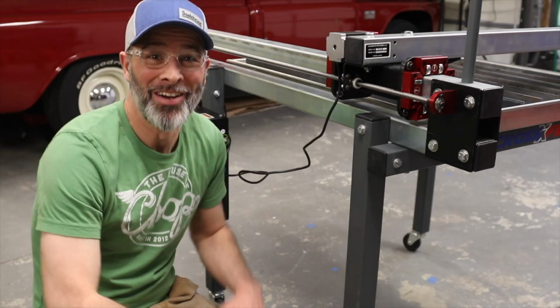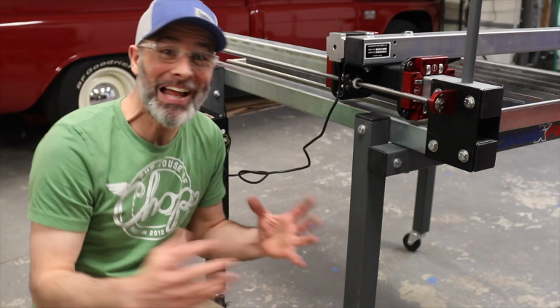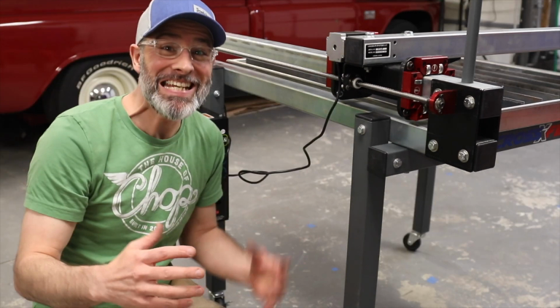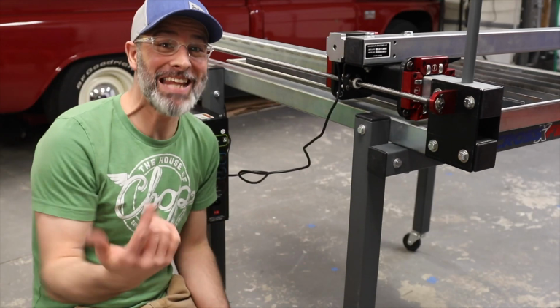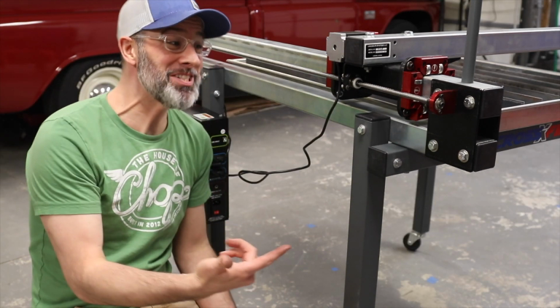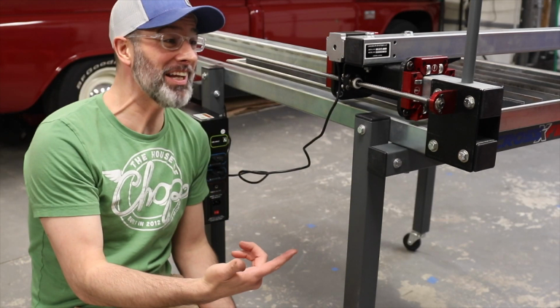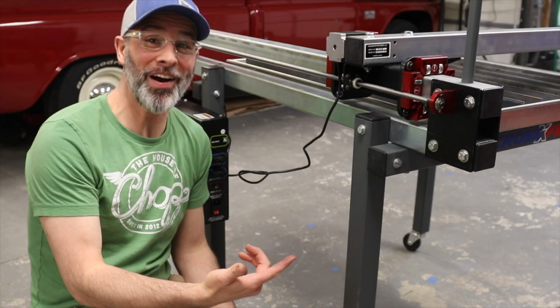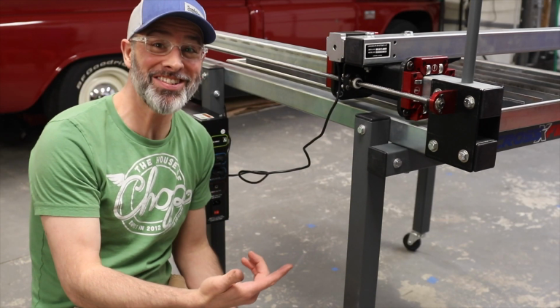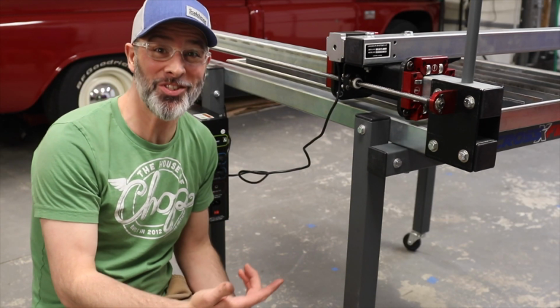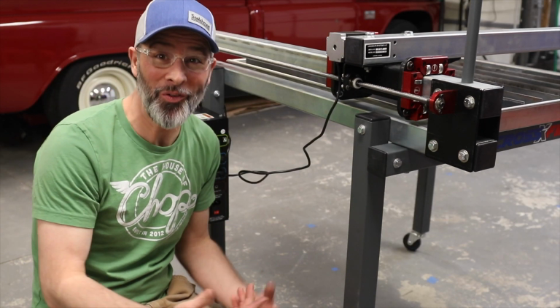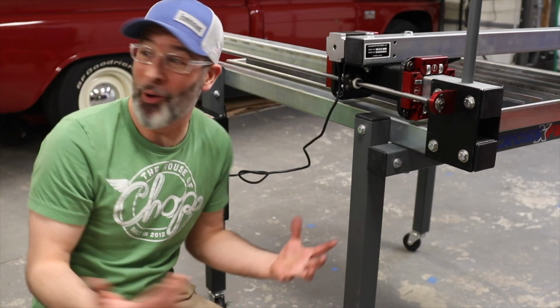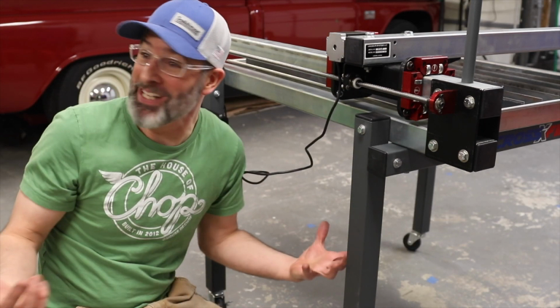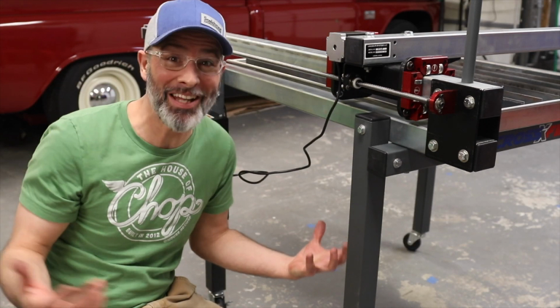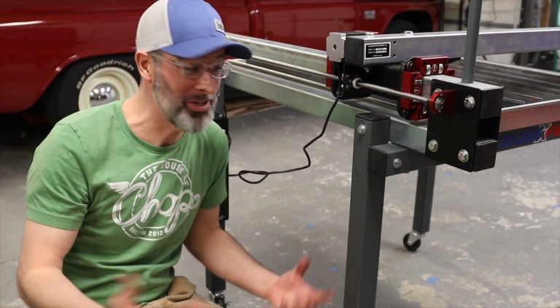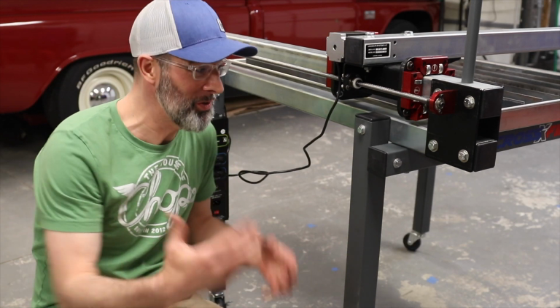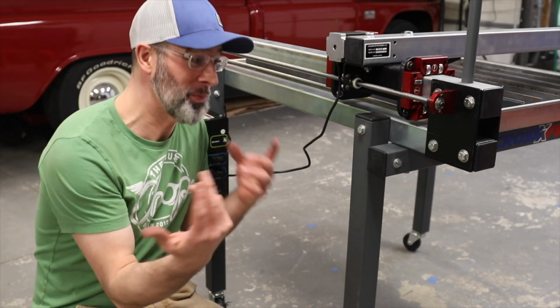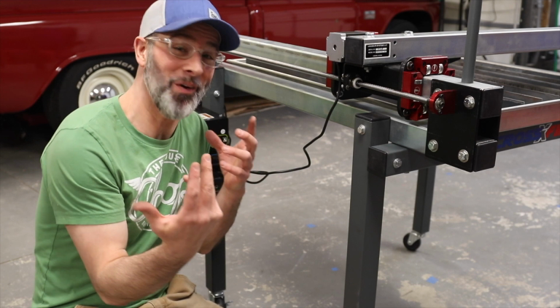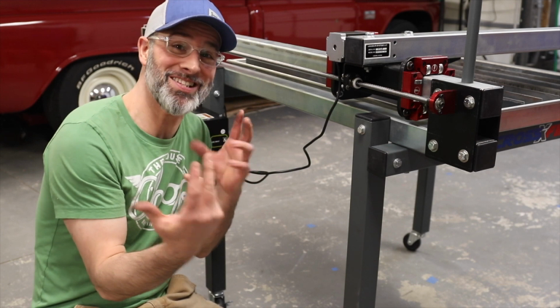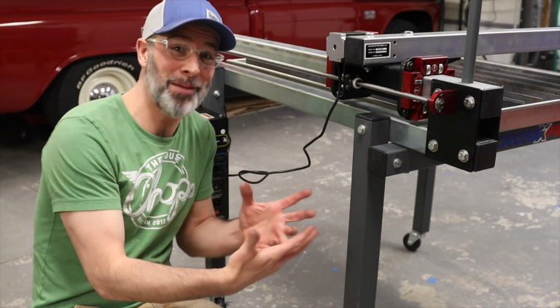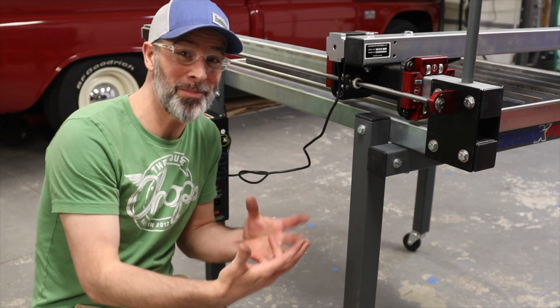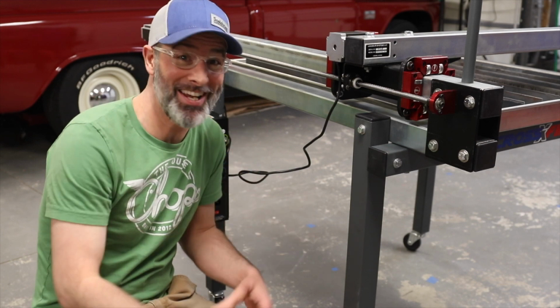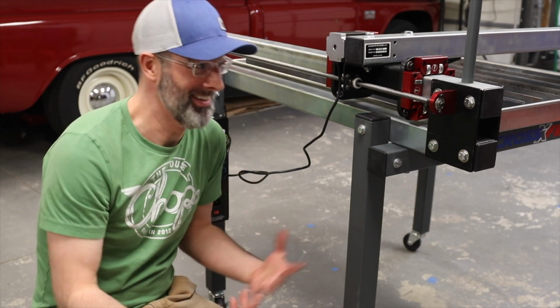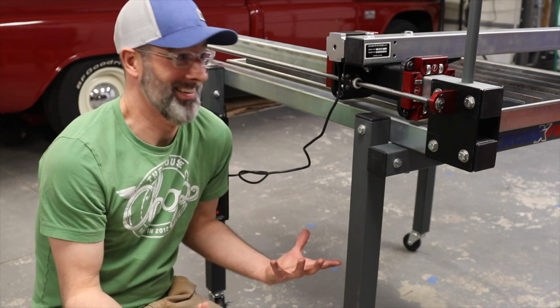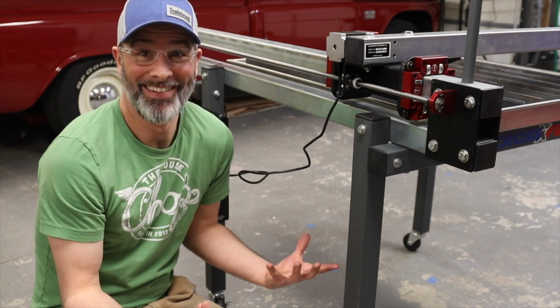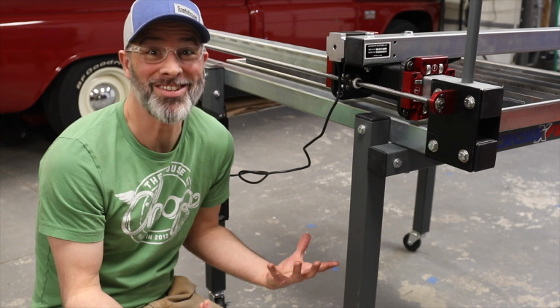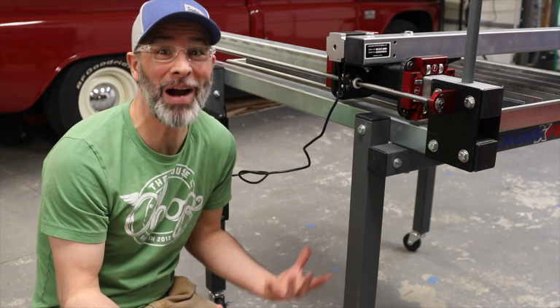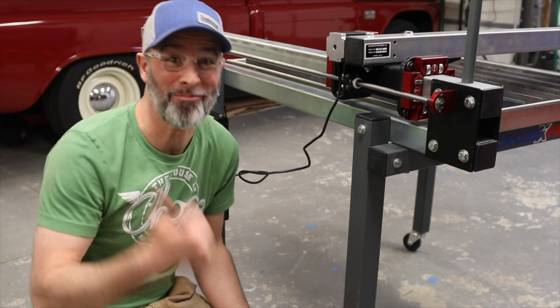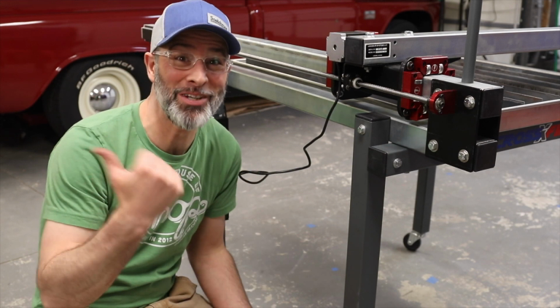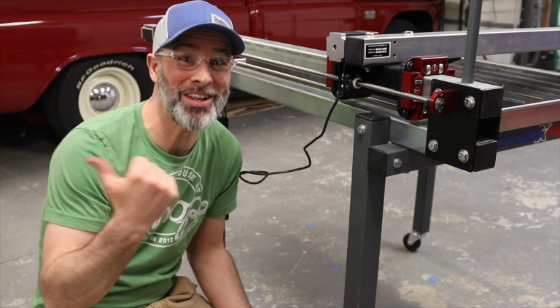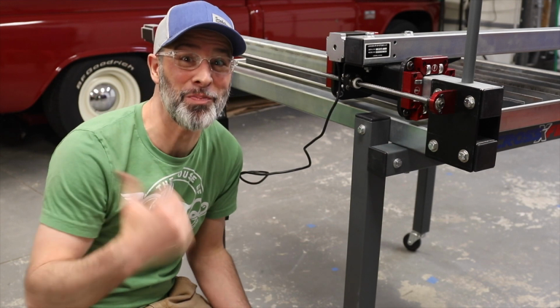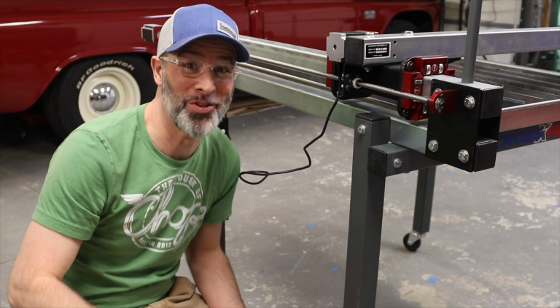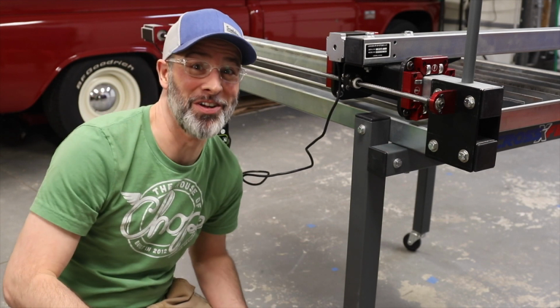Well that's it, that was the electronics installed. The only thing left to do is put on this laptop stand, and then it's a wrap — we get to the computer stuff.